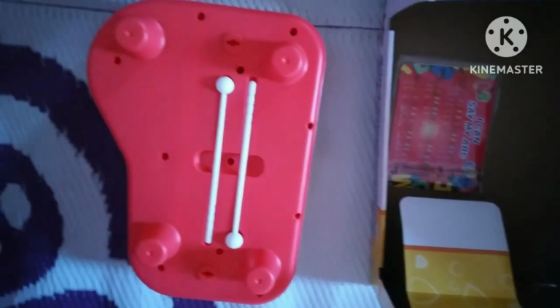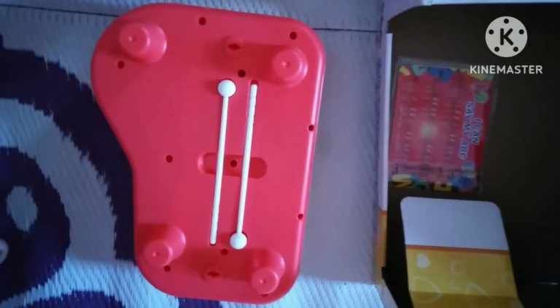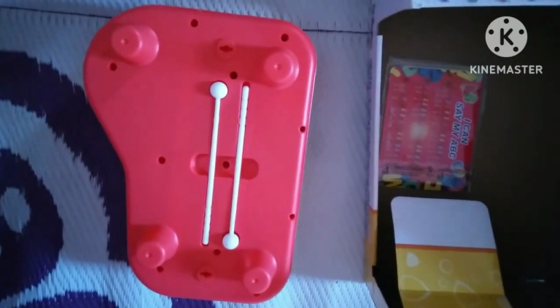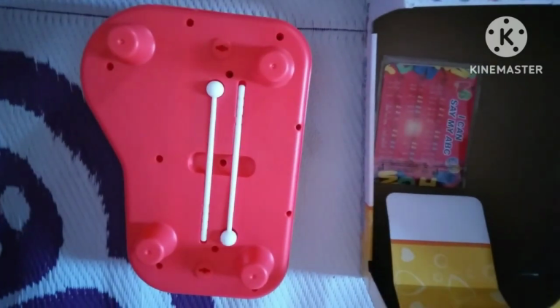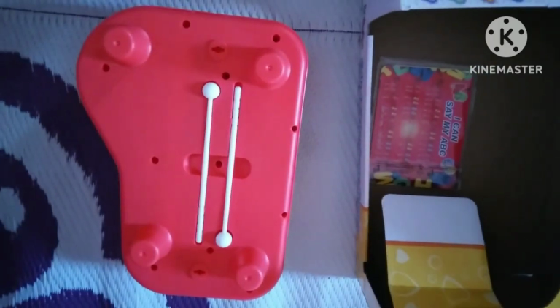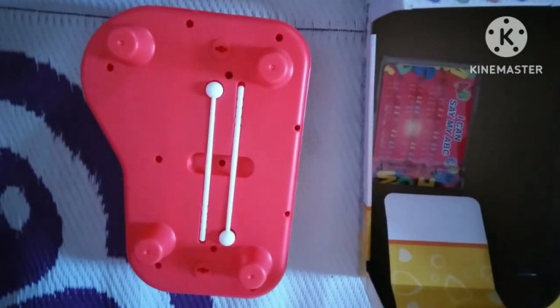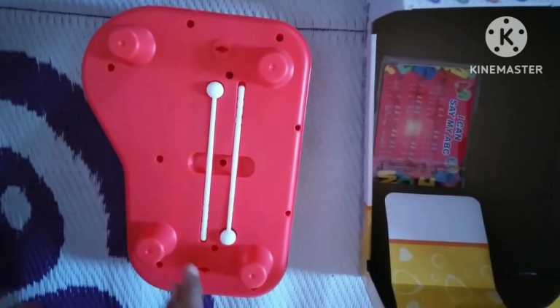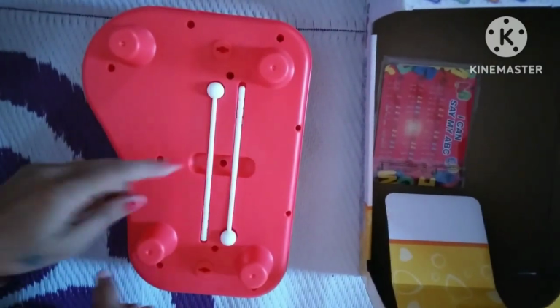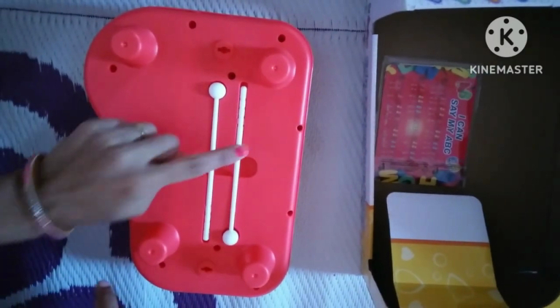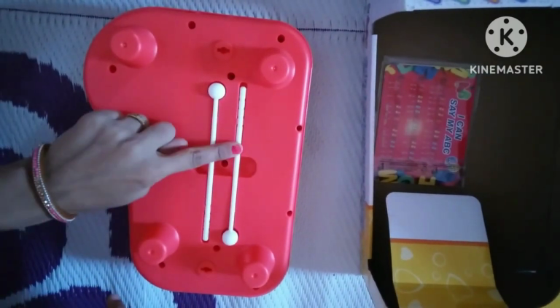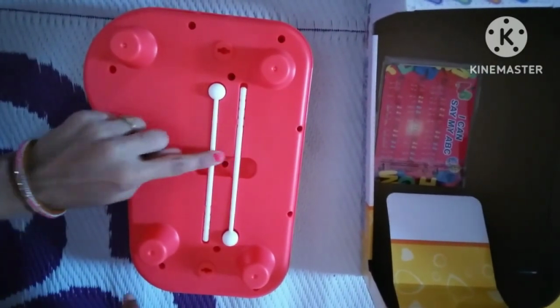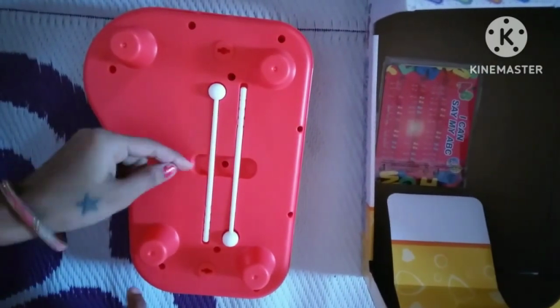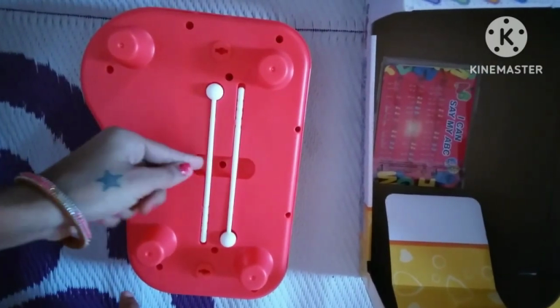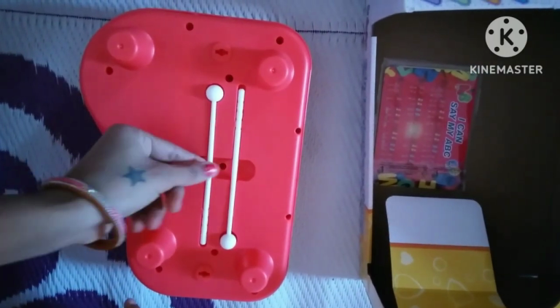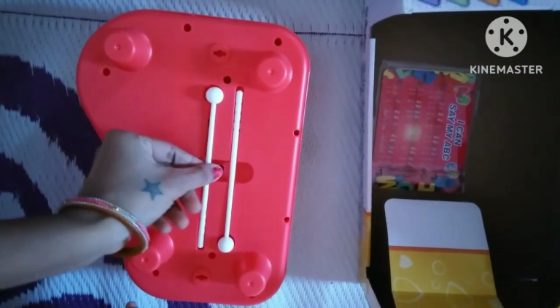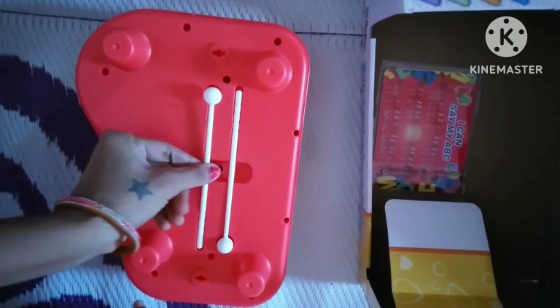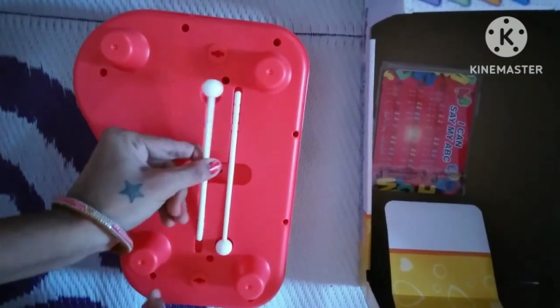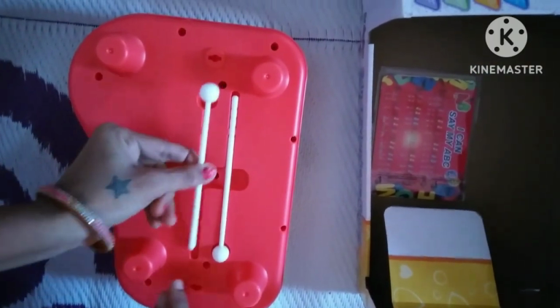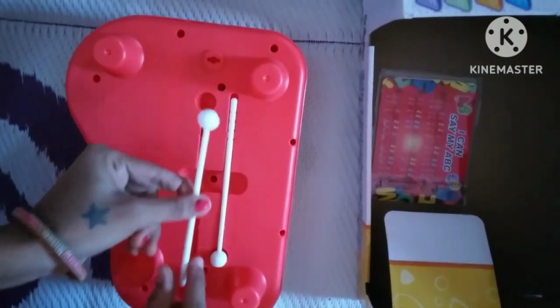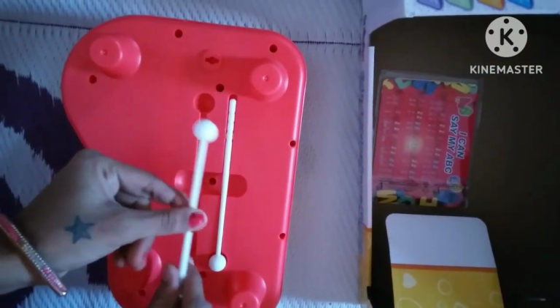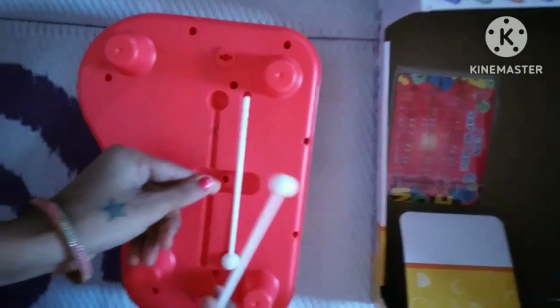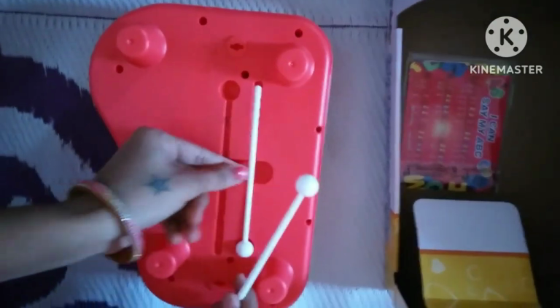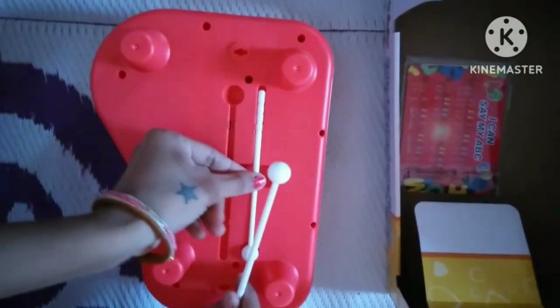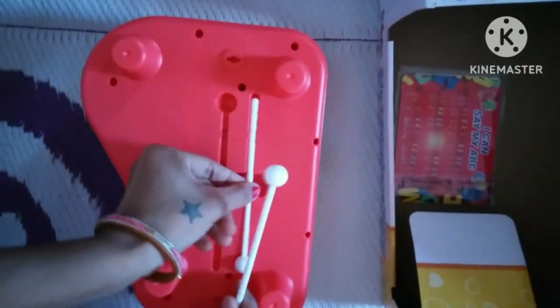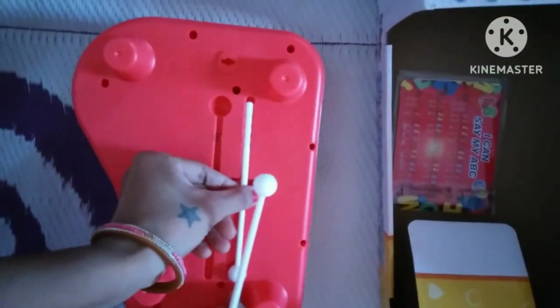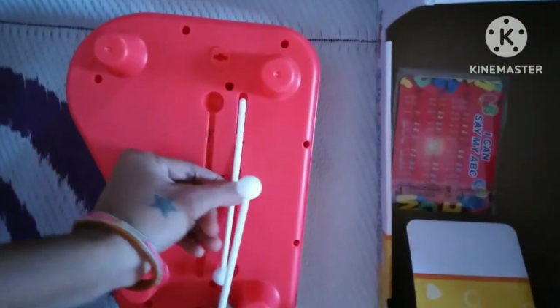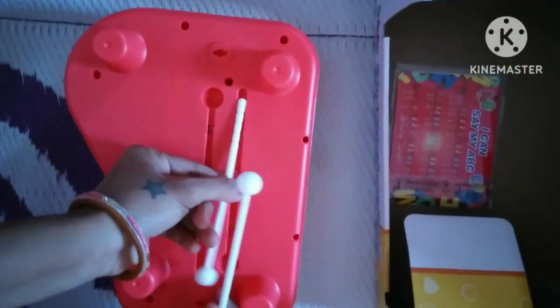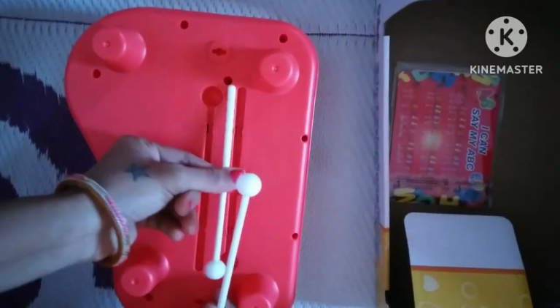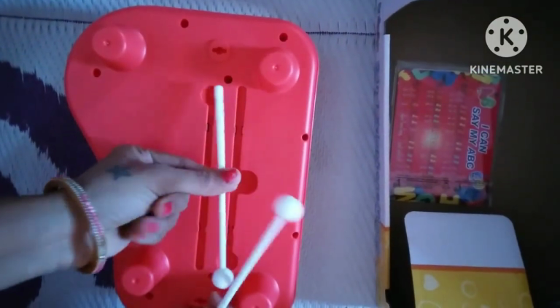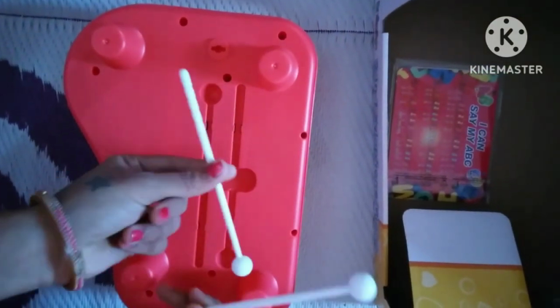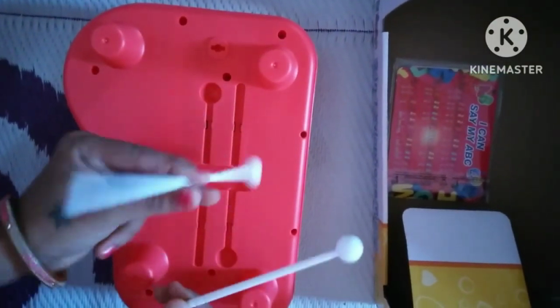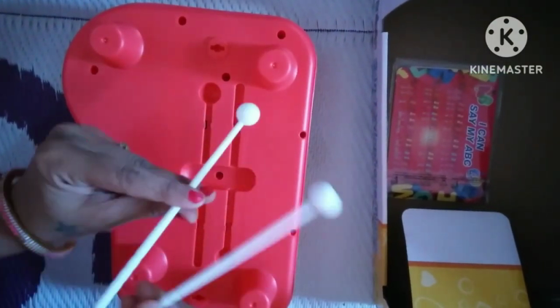Play this piano with two sticks. Children loved it — enjoy!